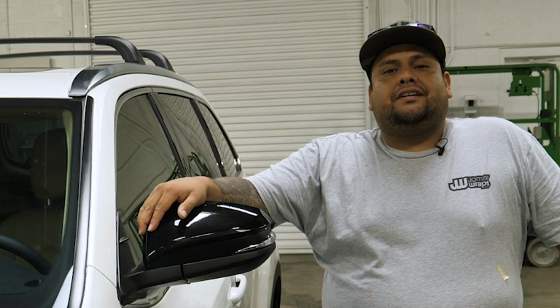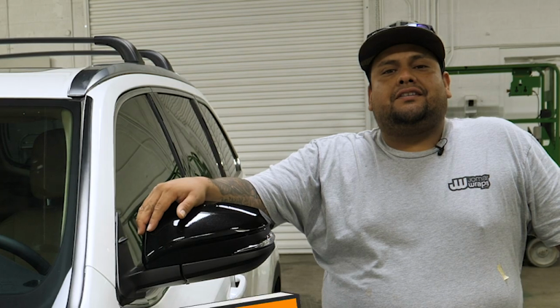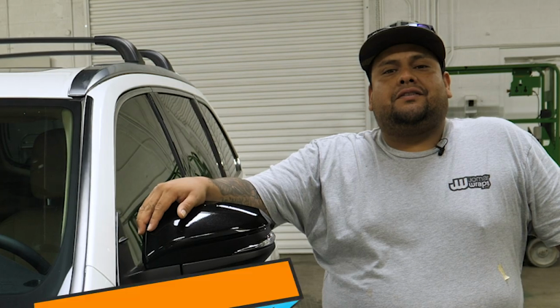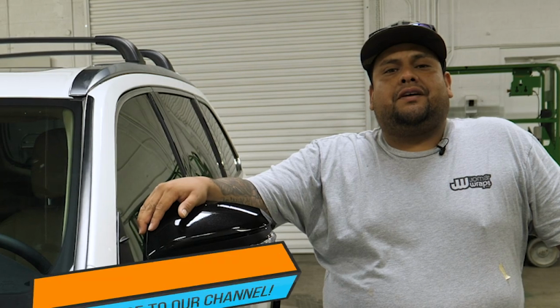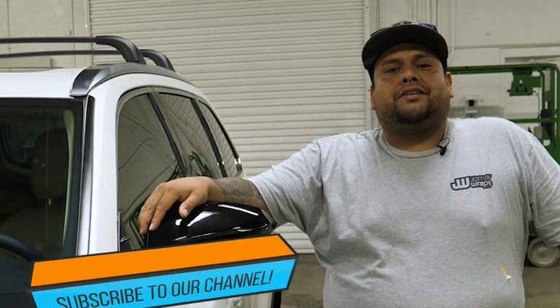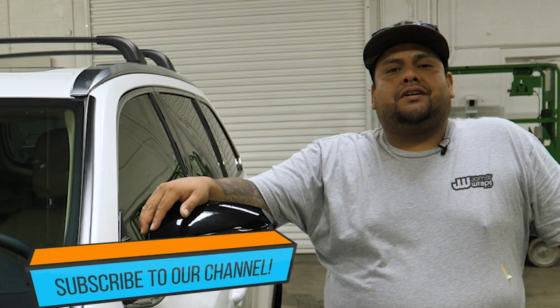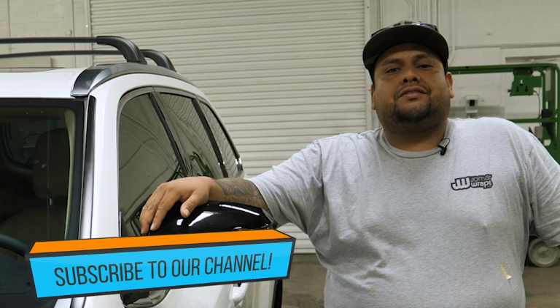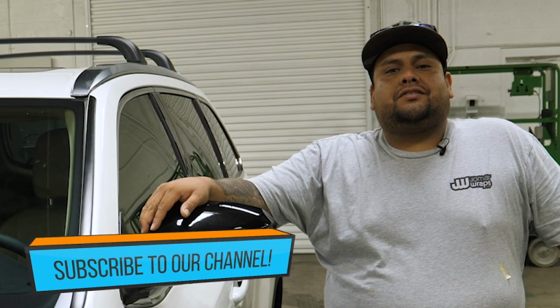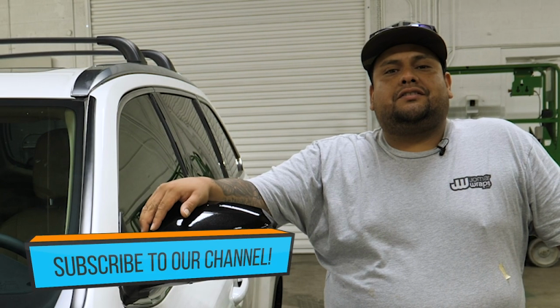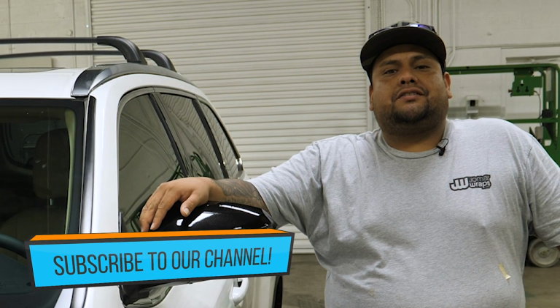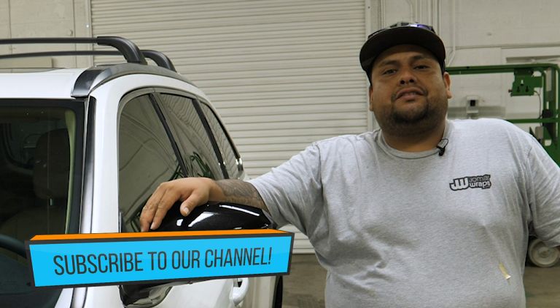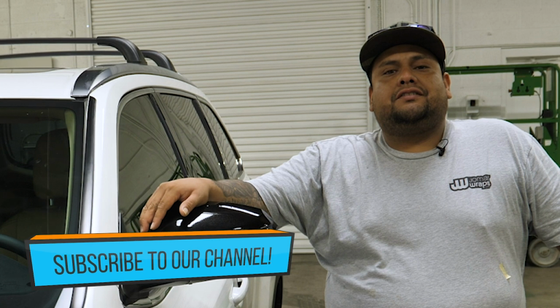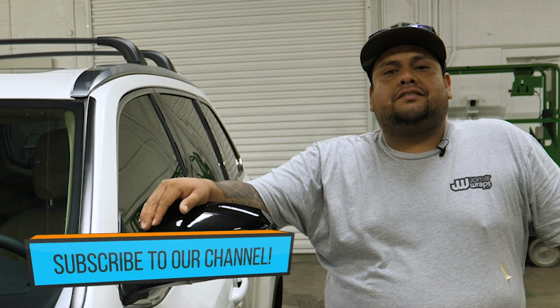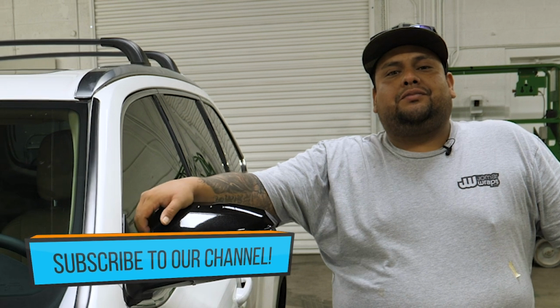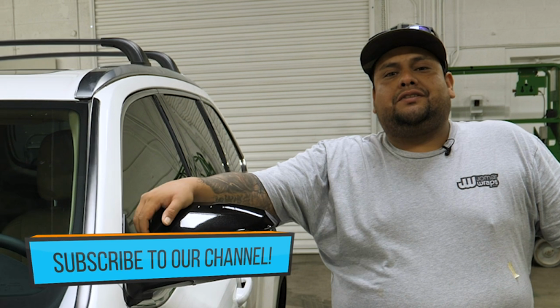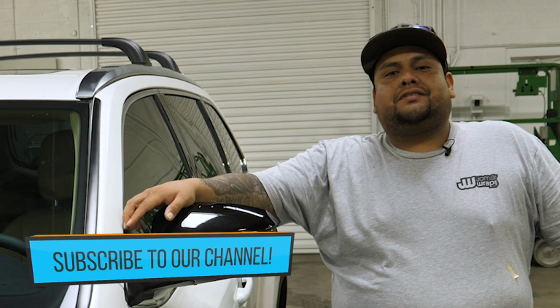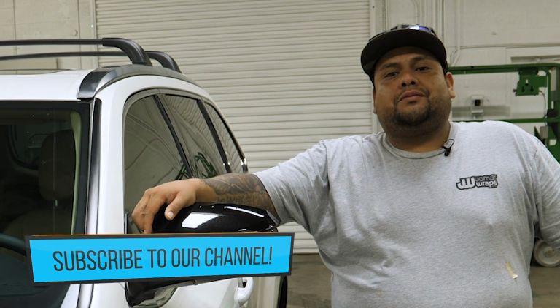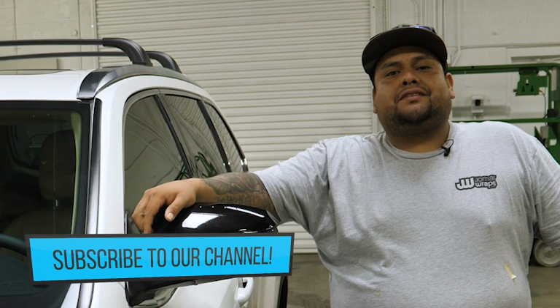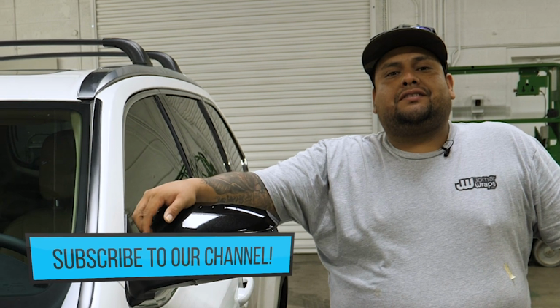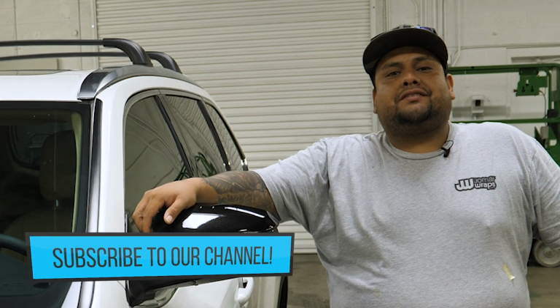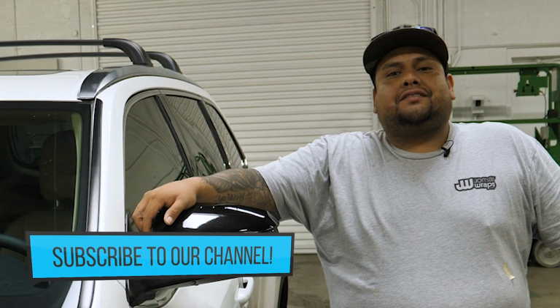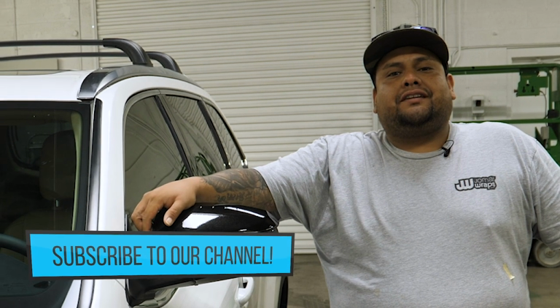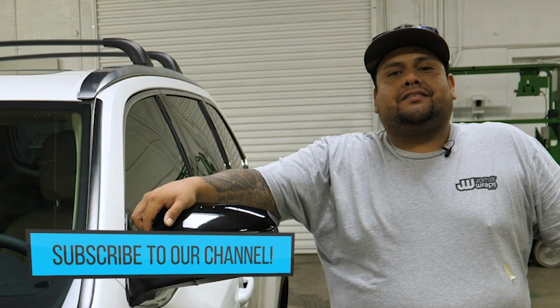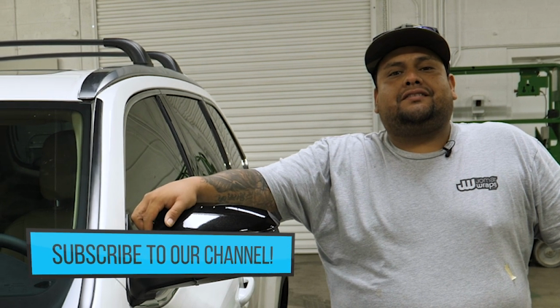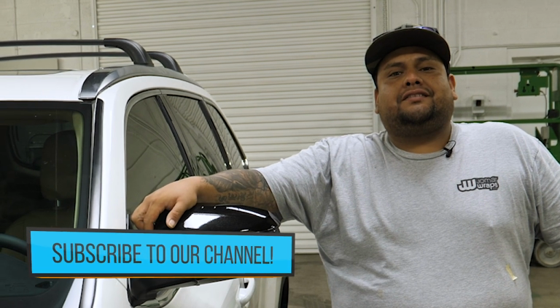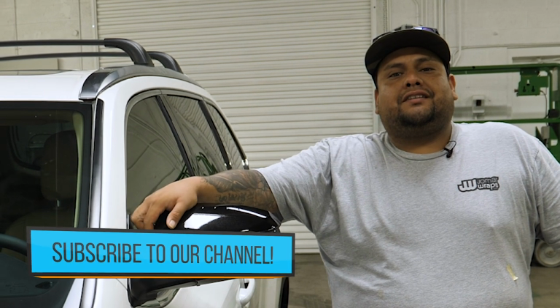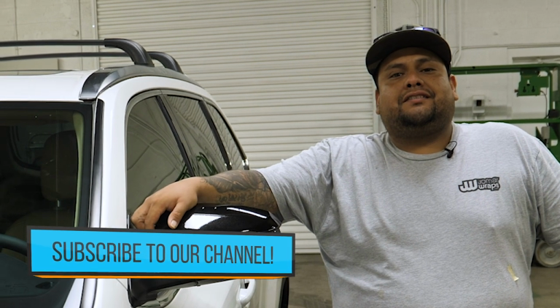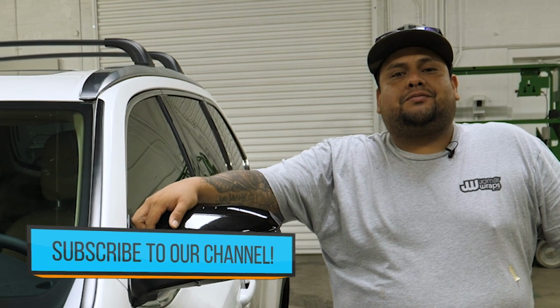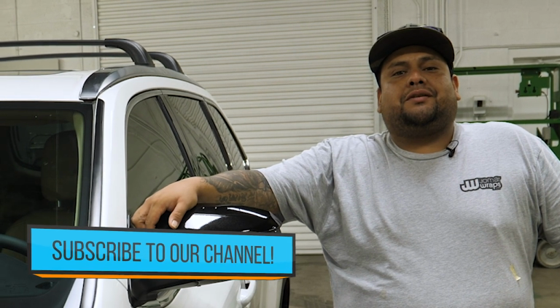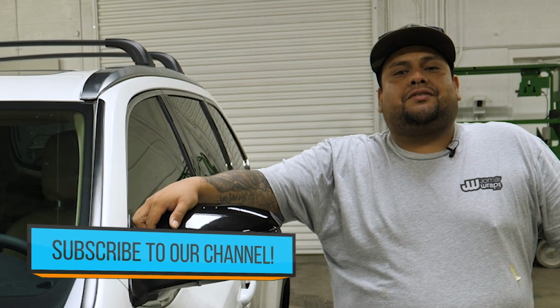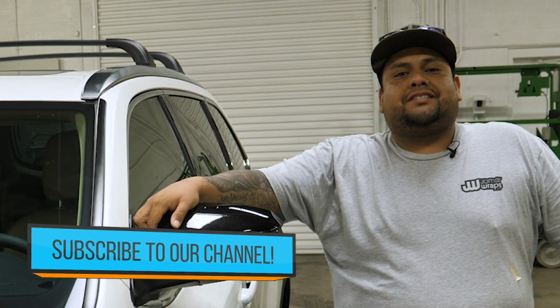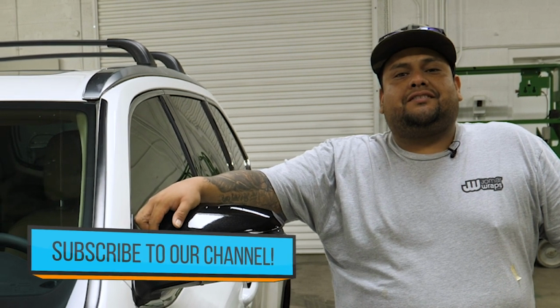Let us know if you have any questions or concerns. Please inbox us, like us, and subscribe to our channel.